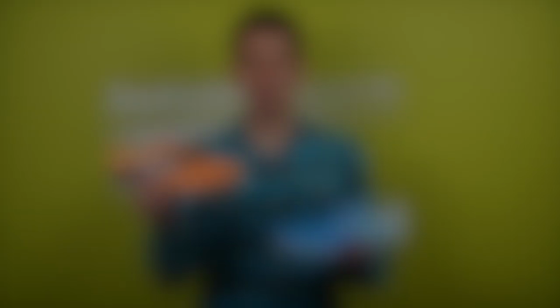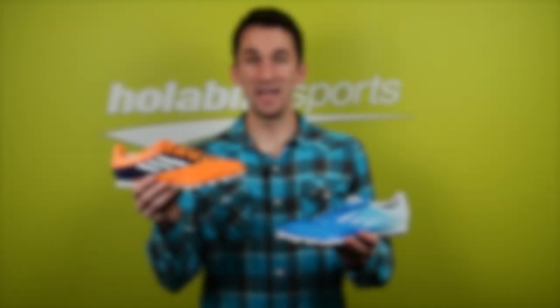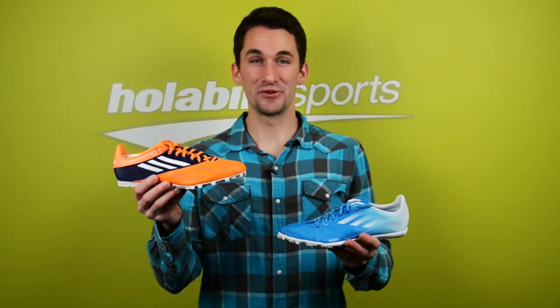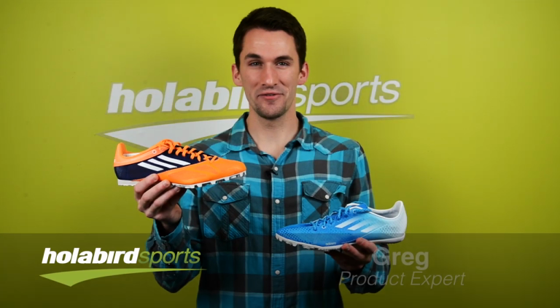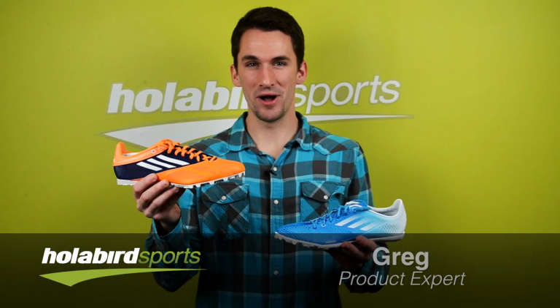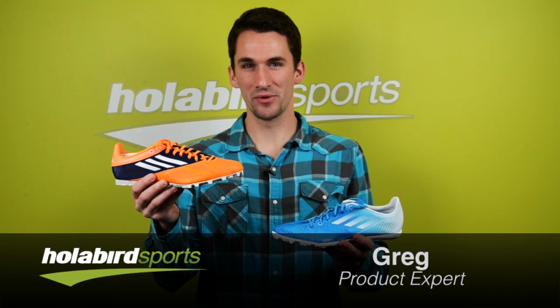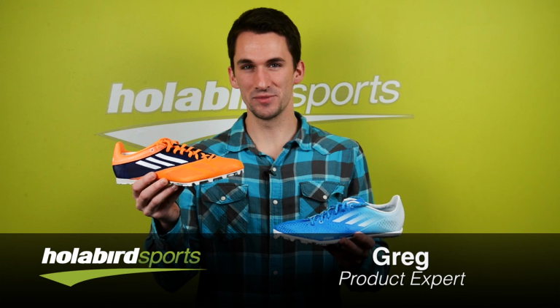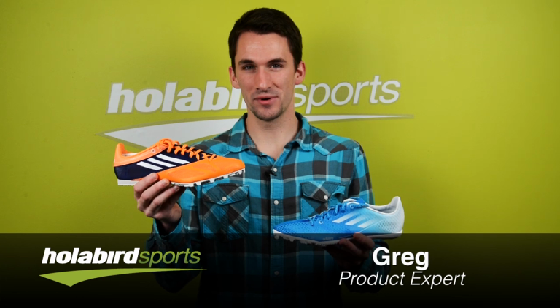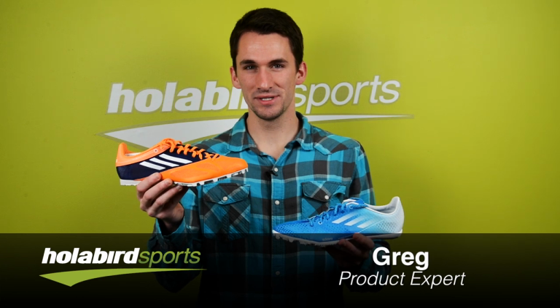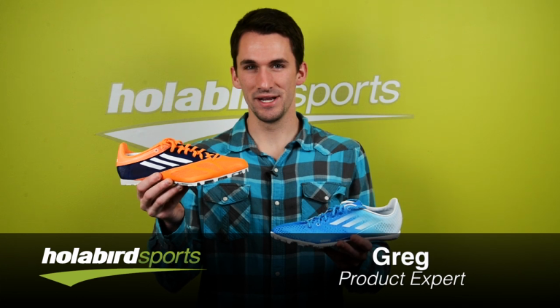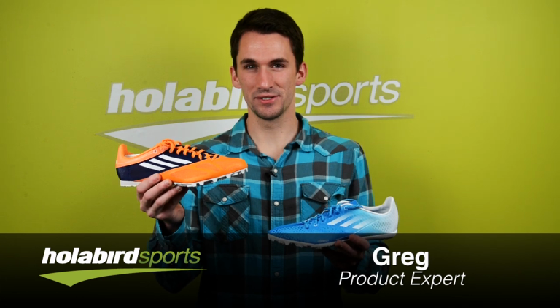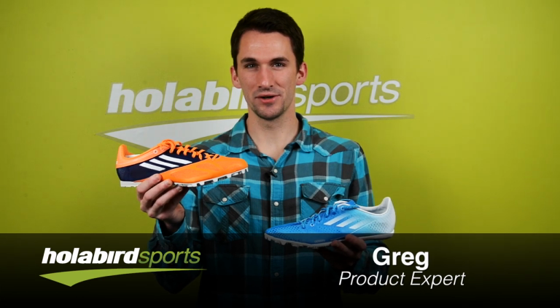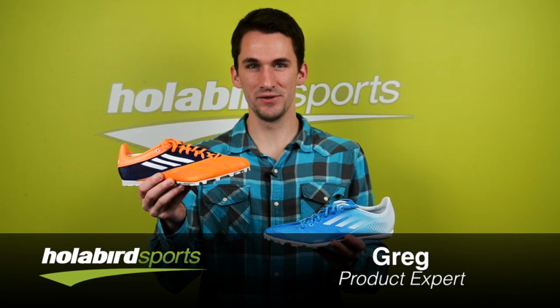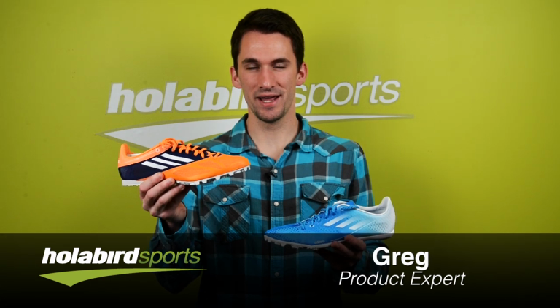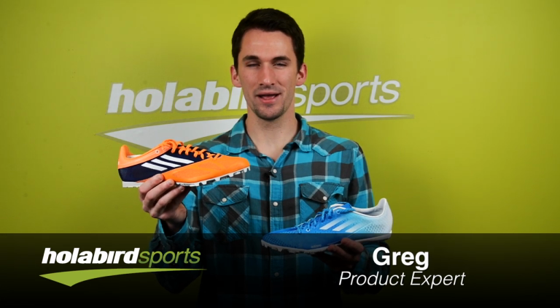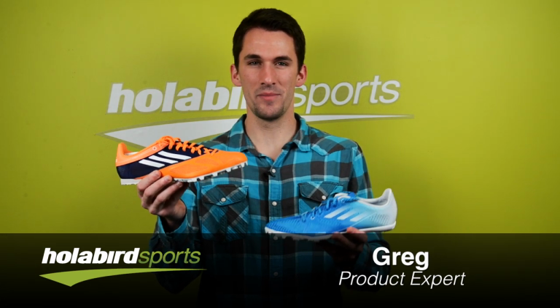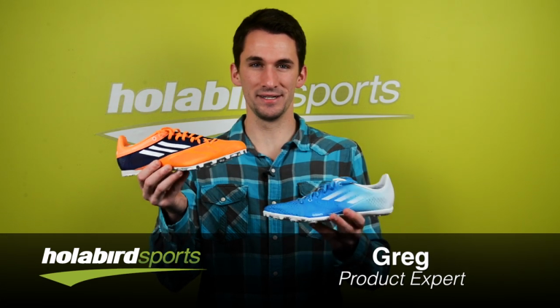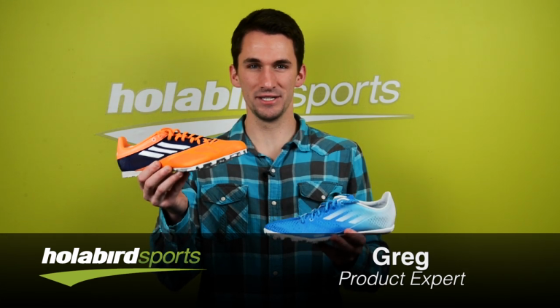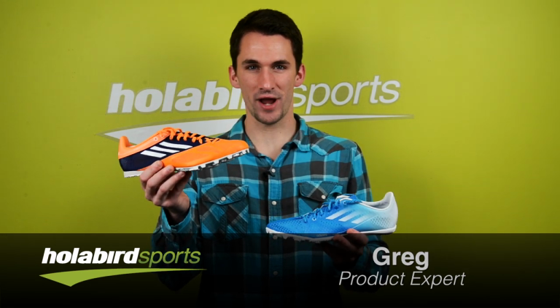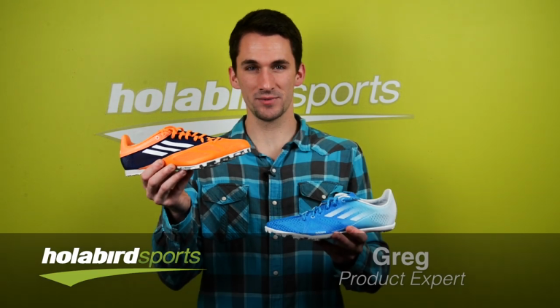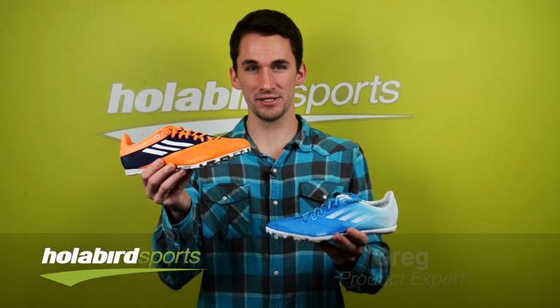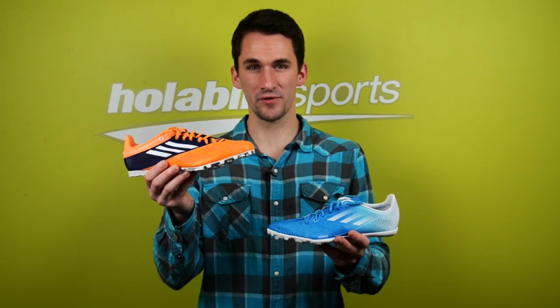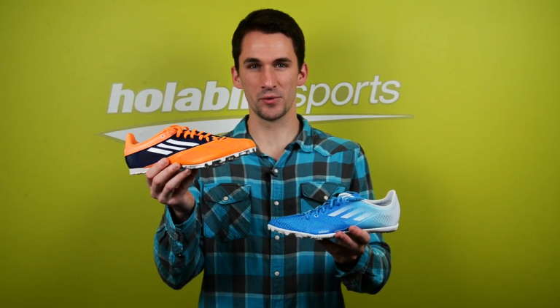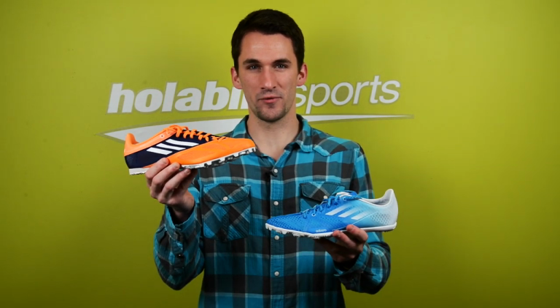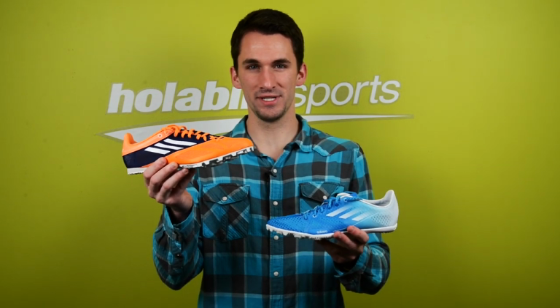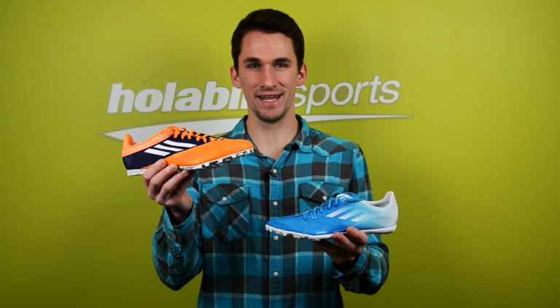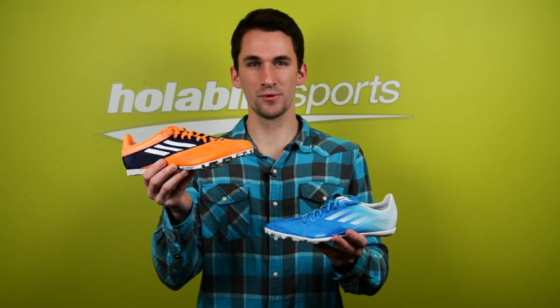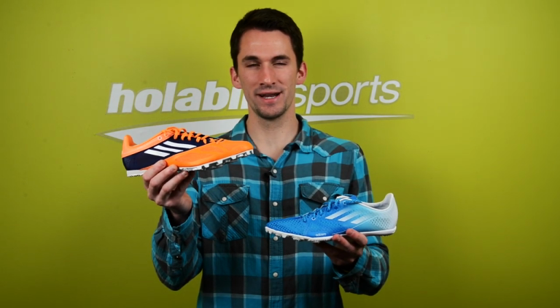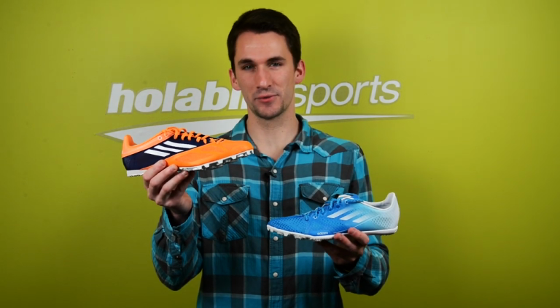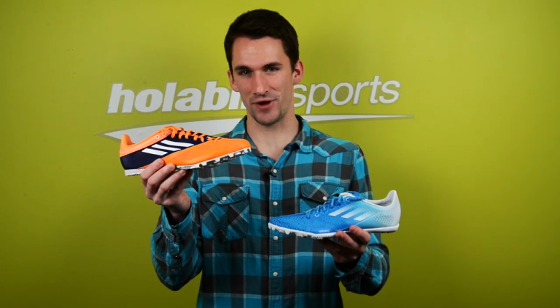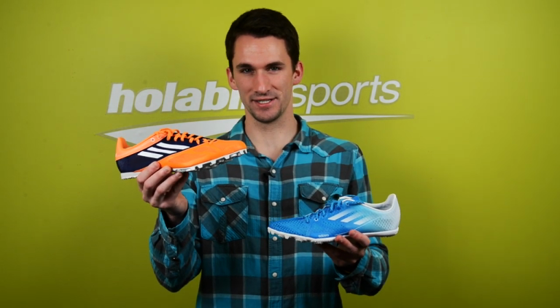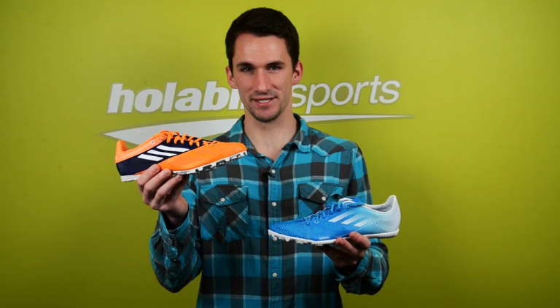Hey, it's Greg from Hollabird Sports here to talk to you today about Adidas track spikes for the 2014 indoor and outdoor track seasons.